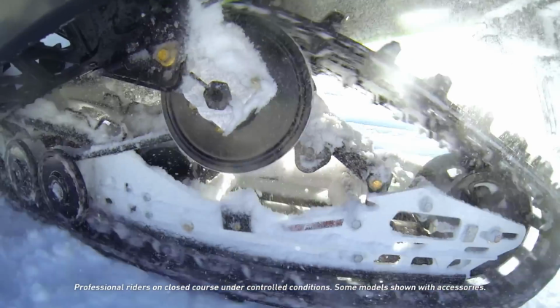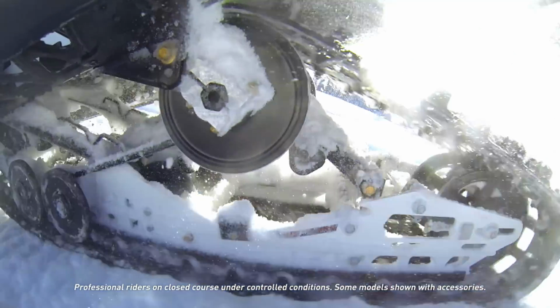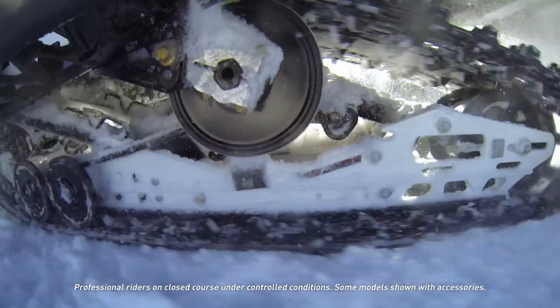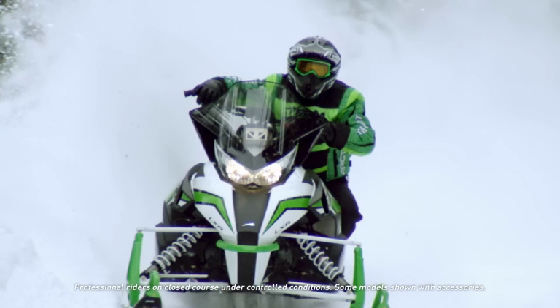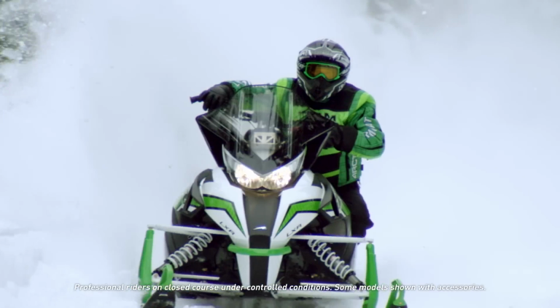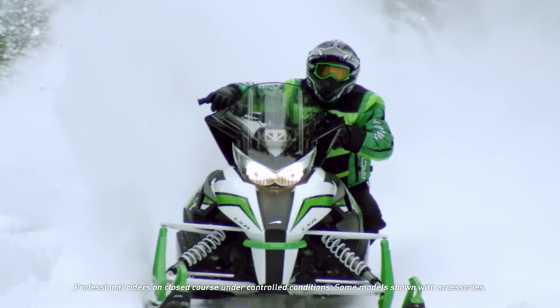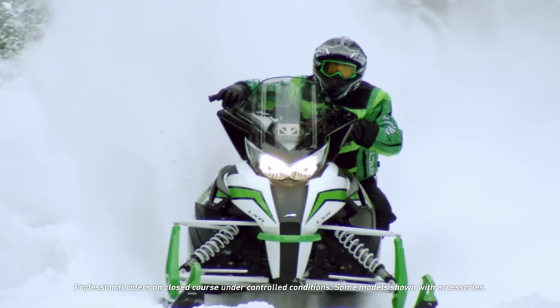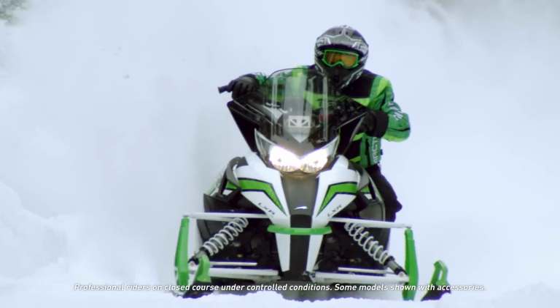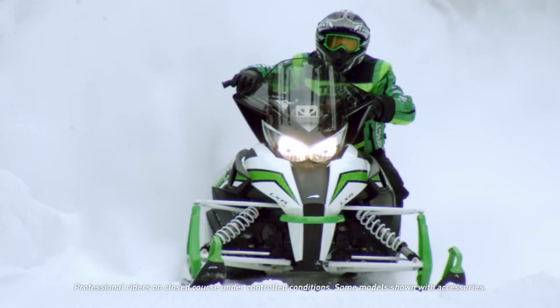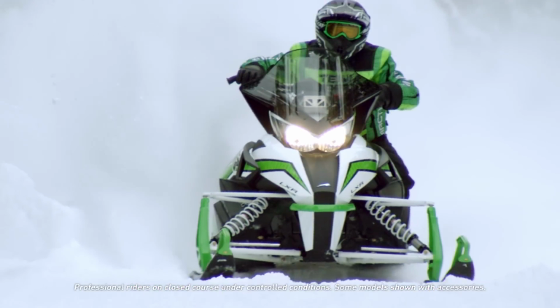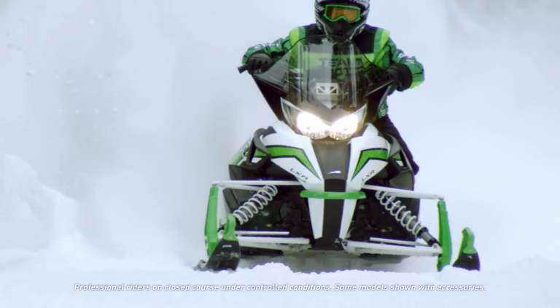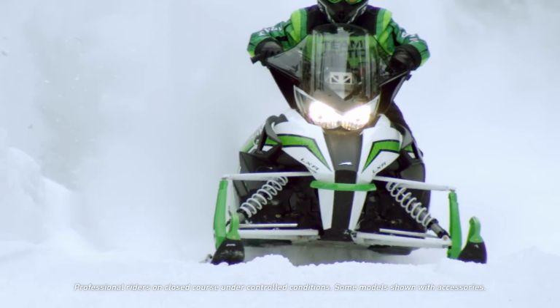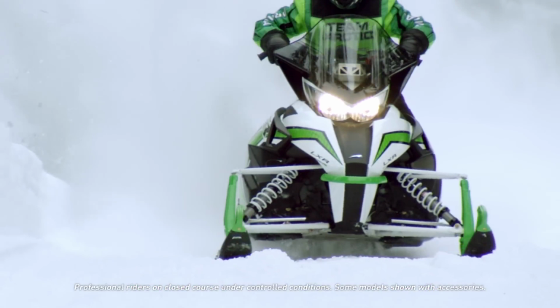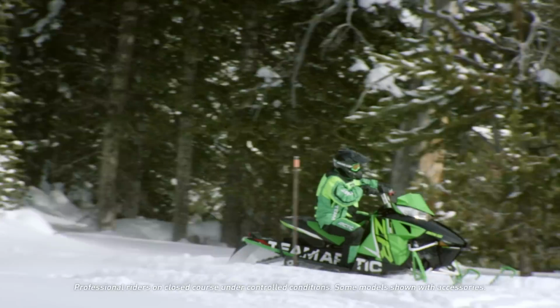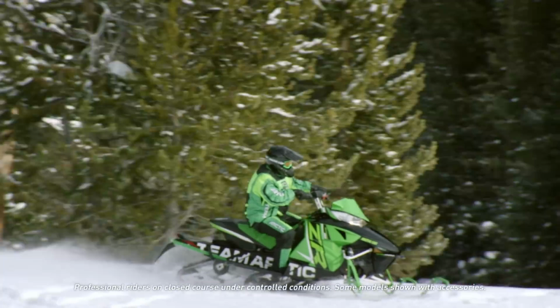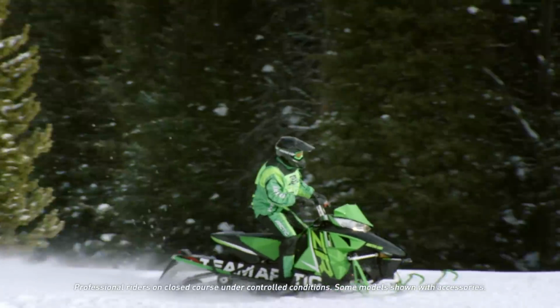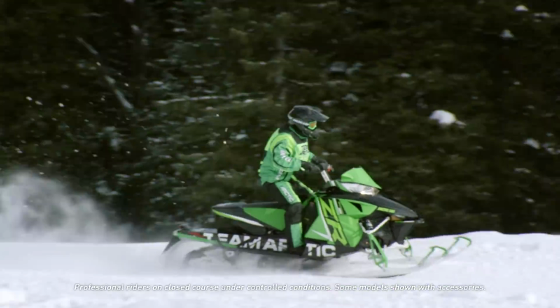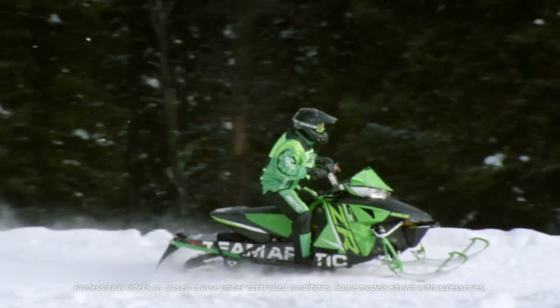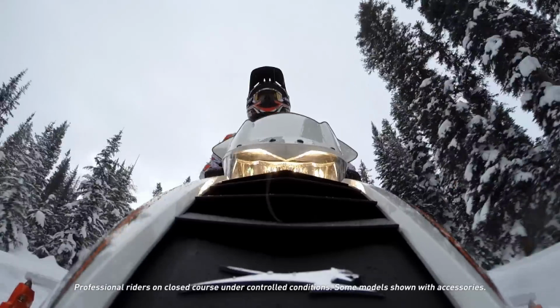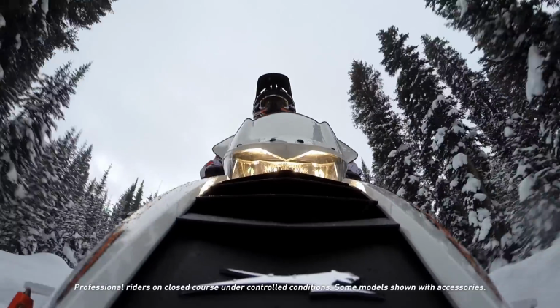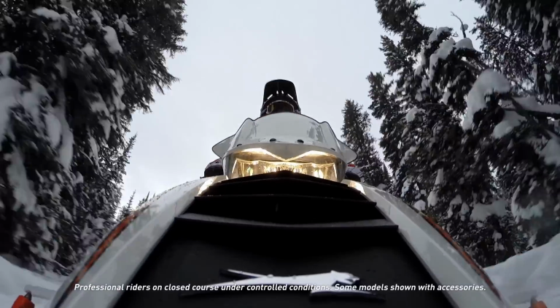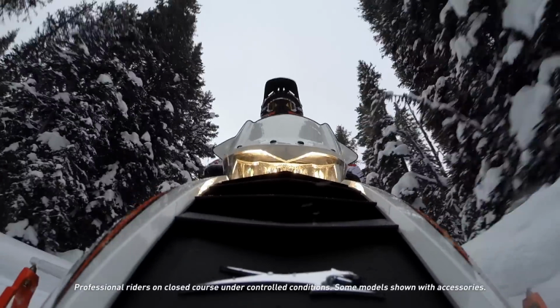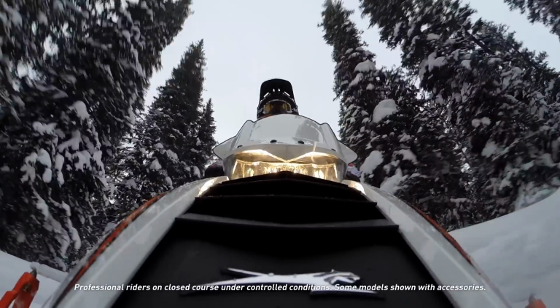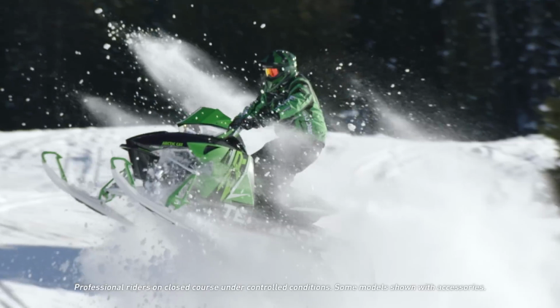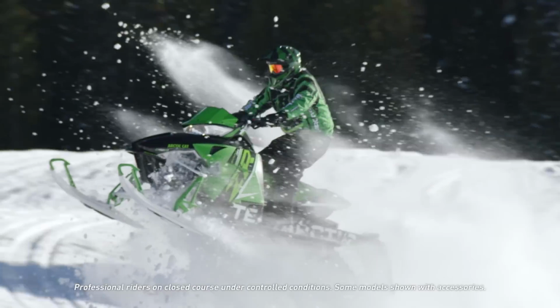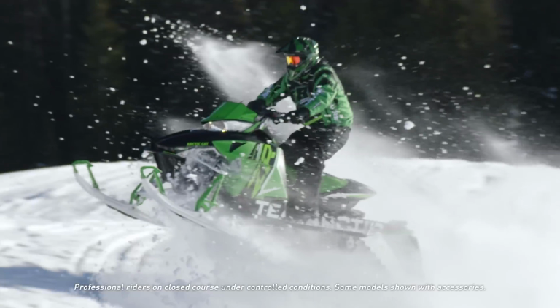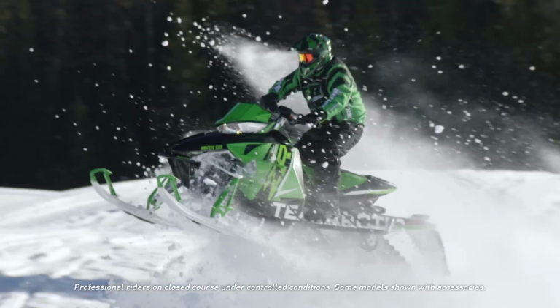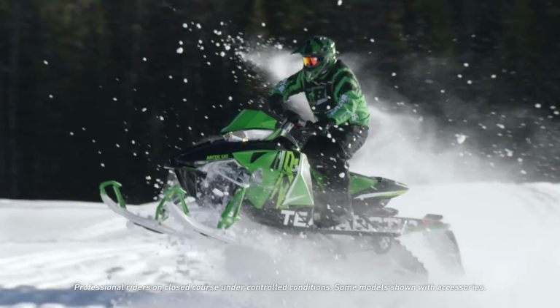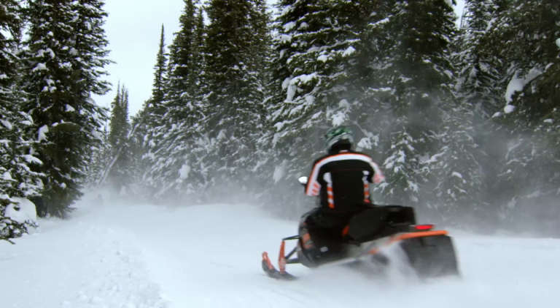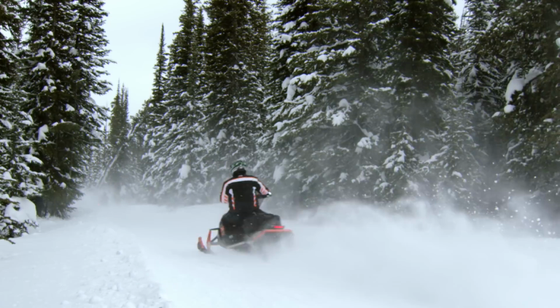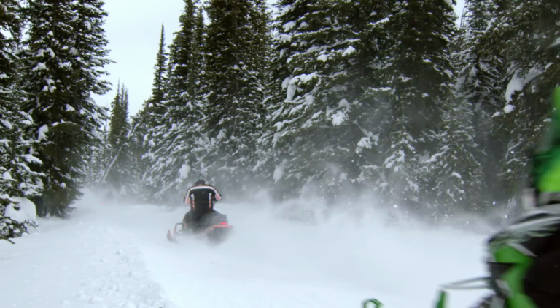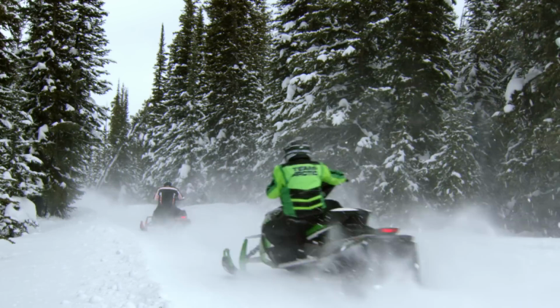Winning performance built into every 2016 Arctic Cat ZR.